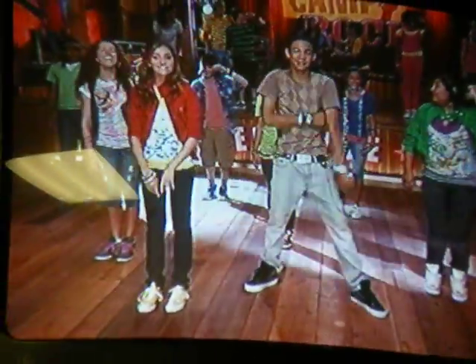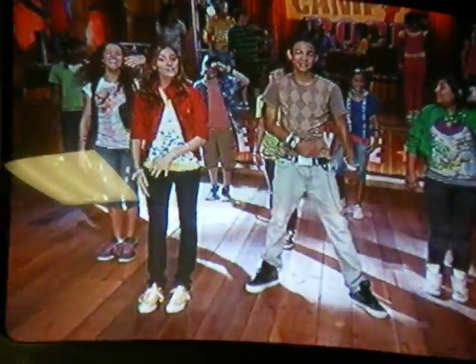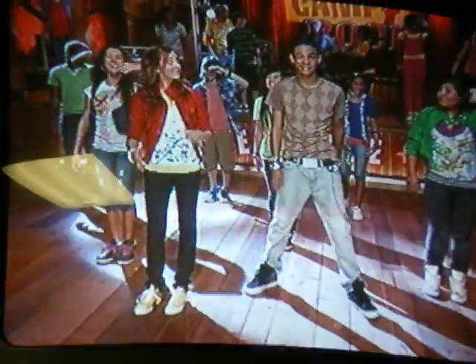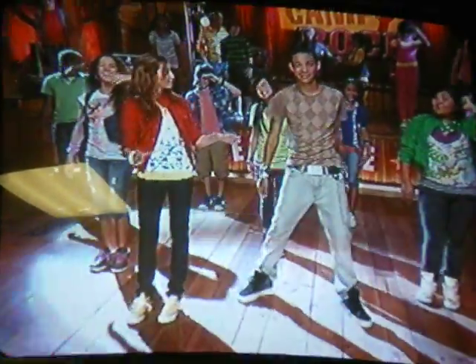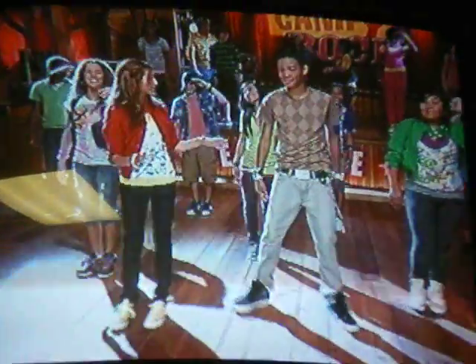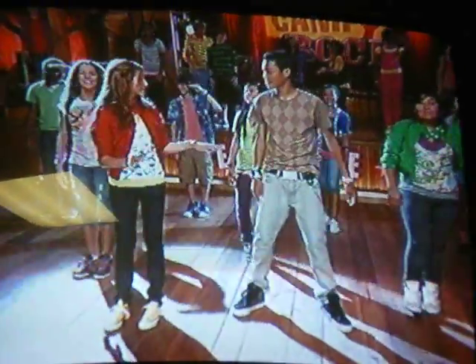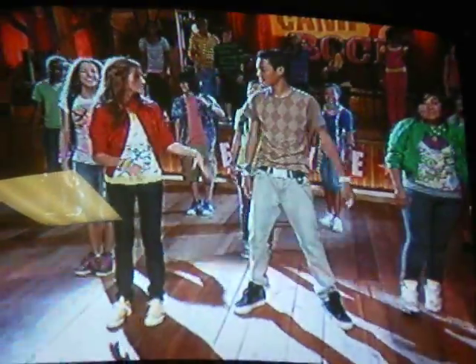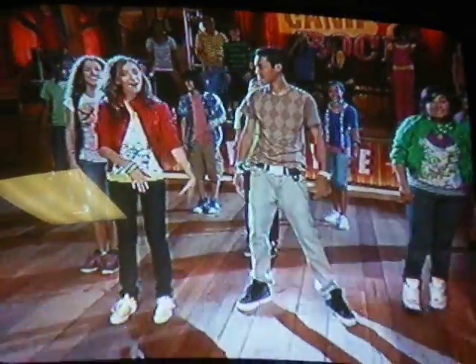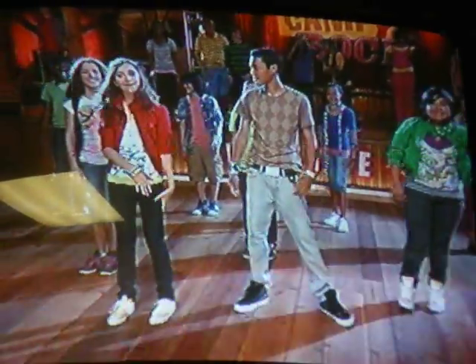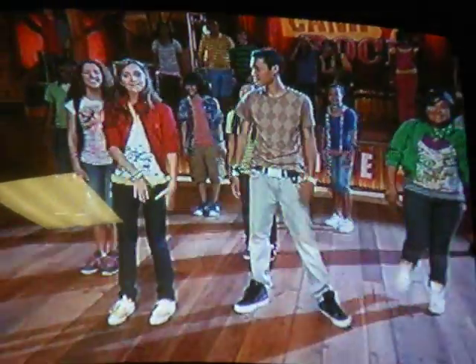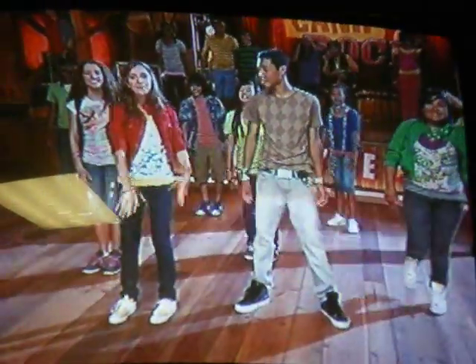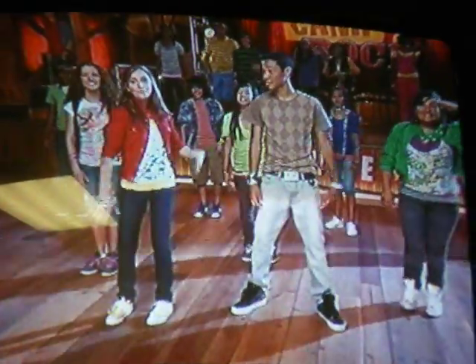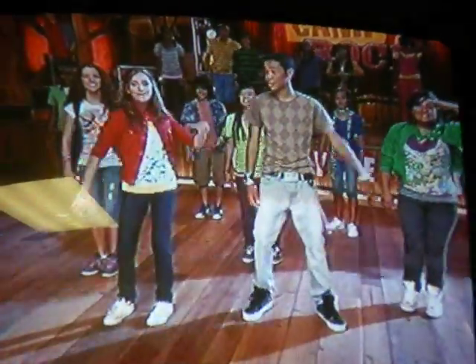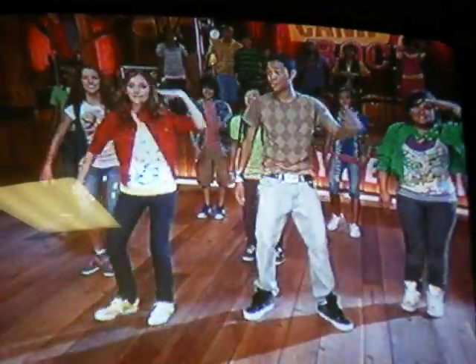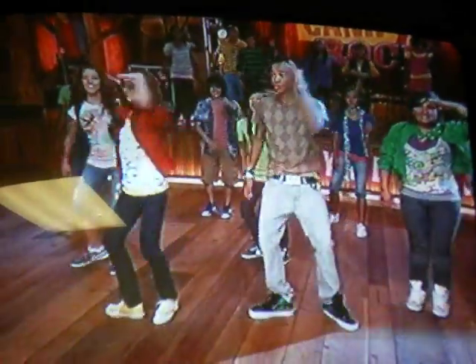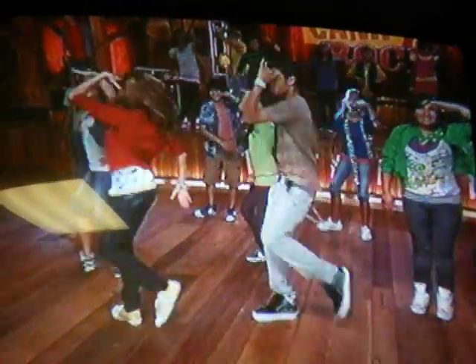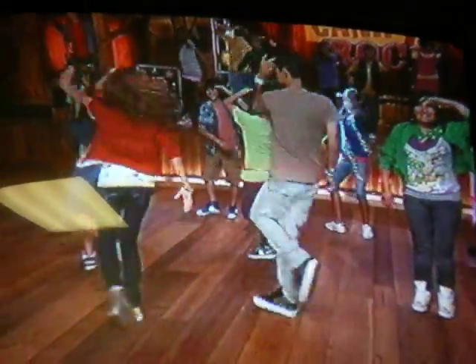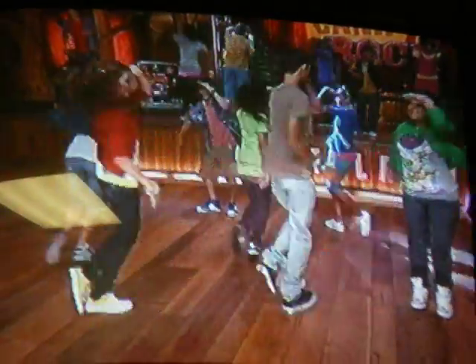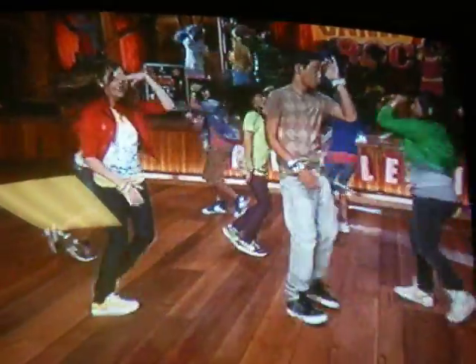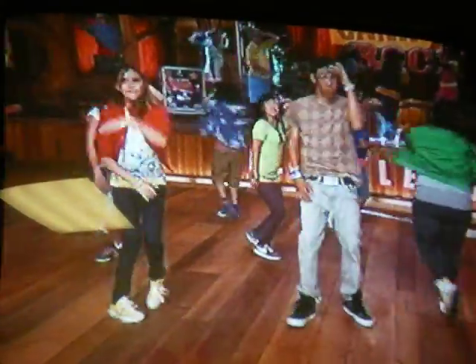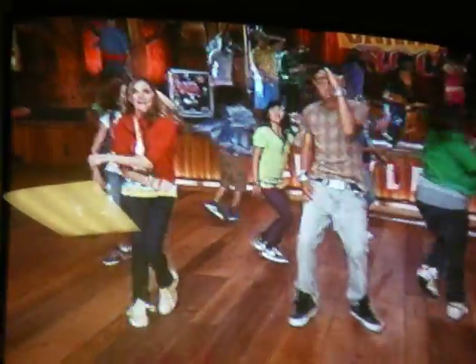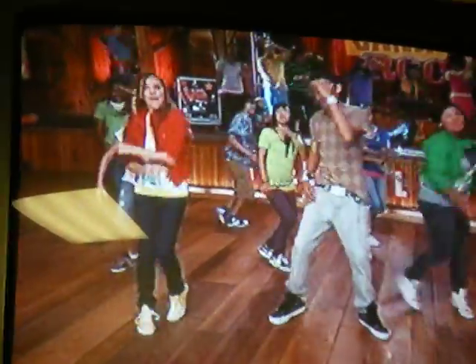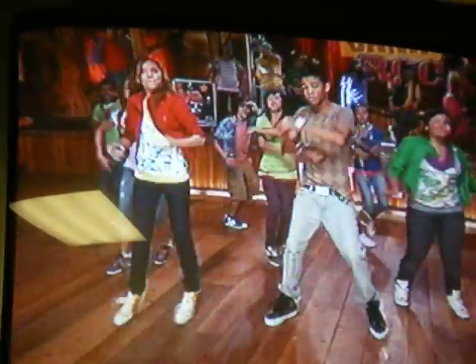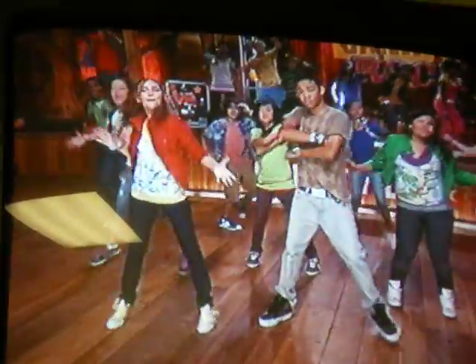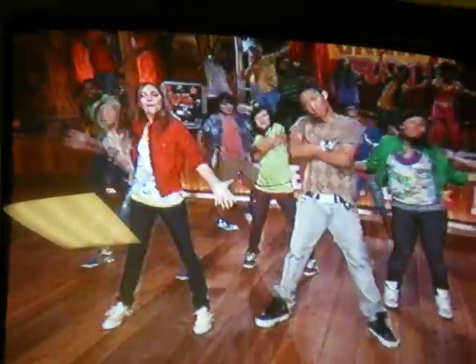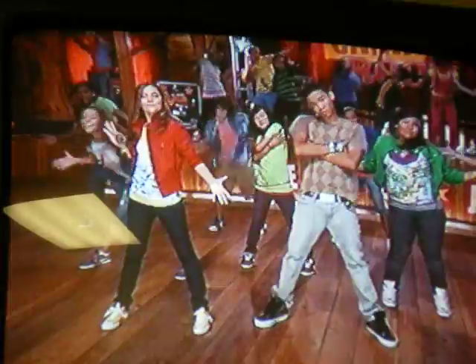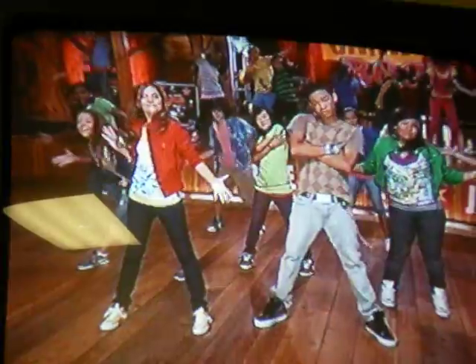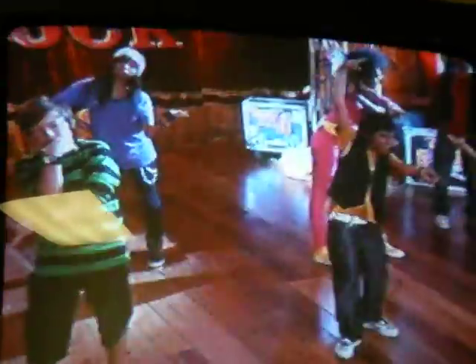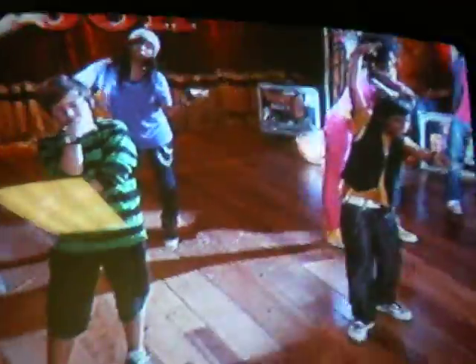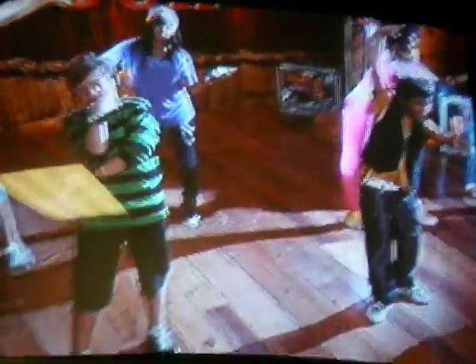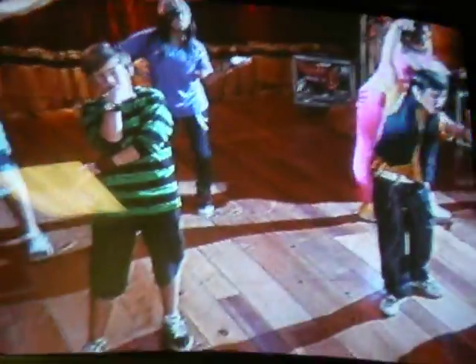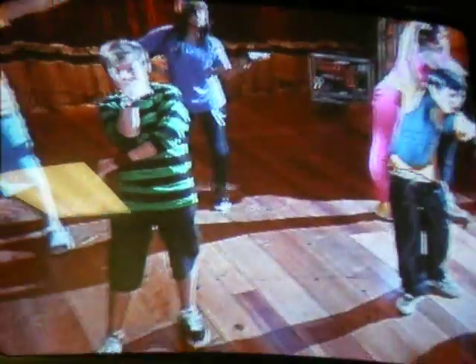Alright, so everyone, let's try it. We spin and pose. Great.